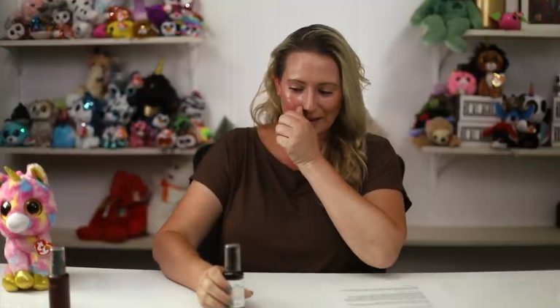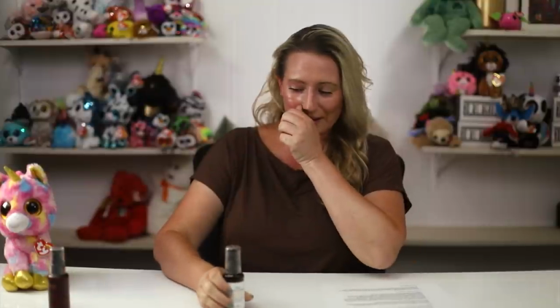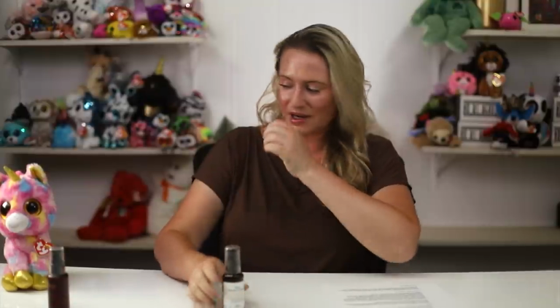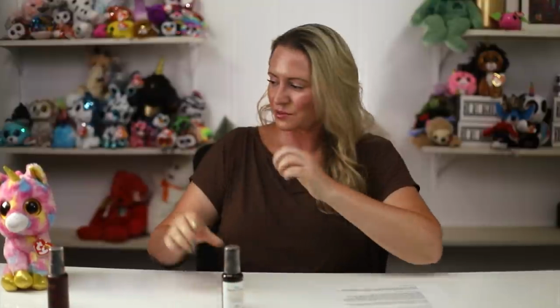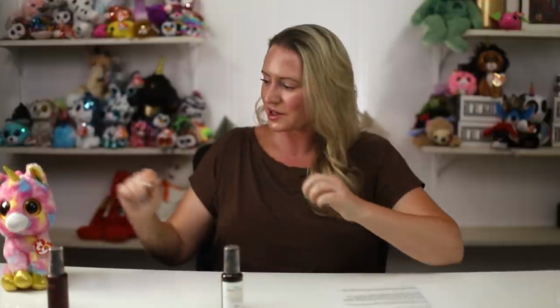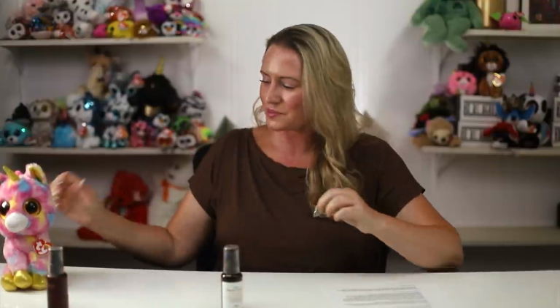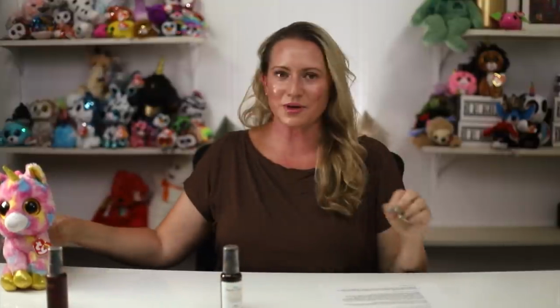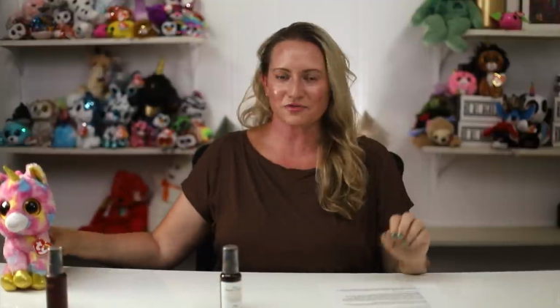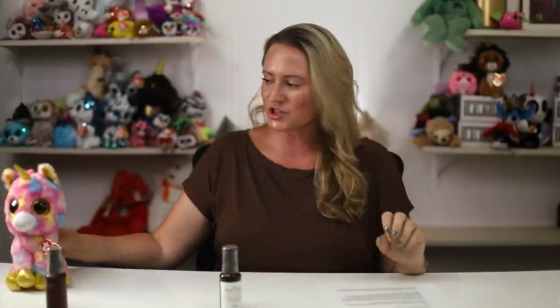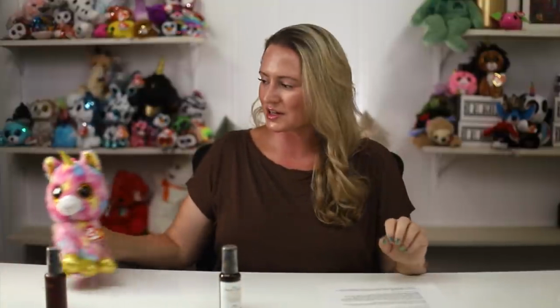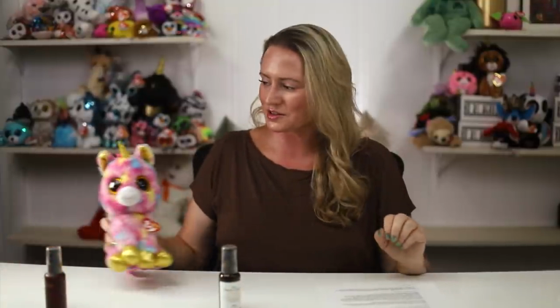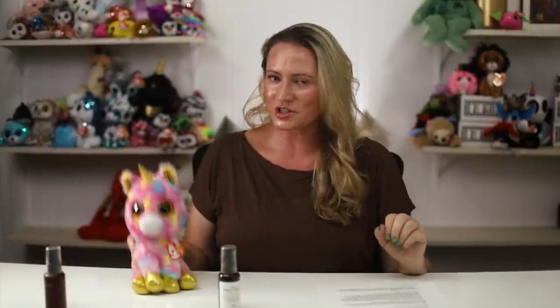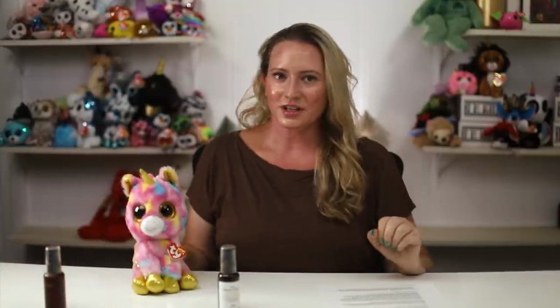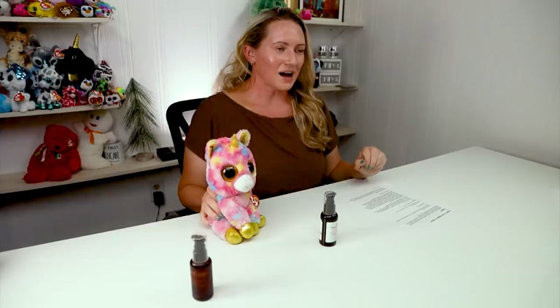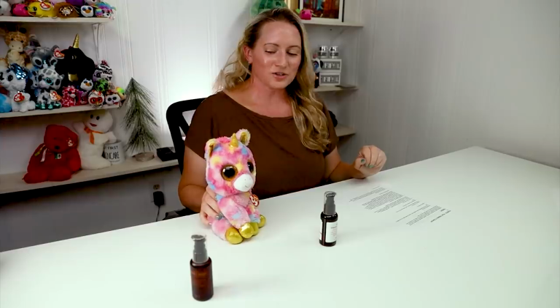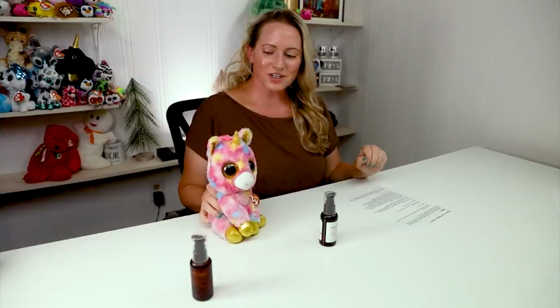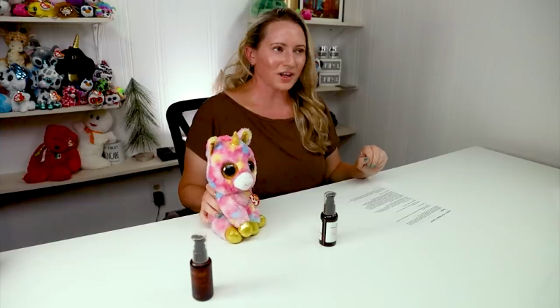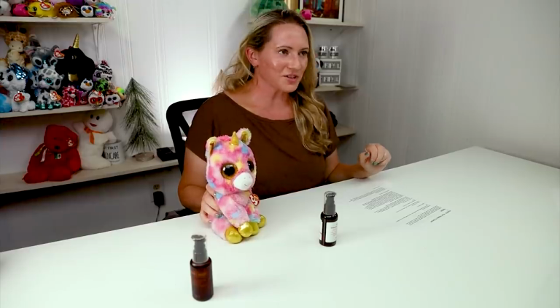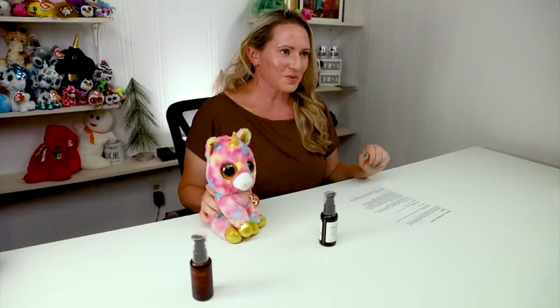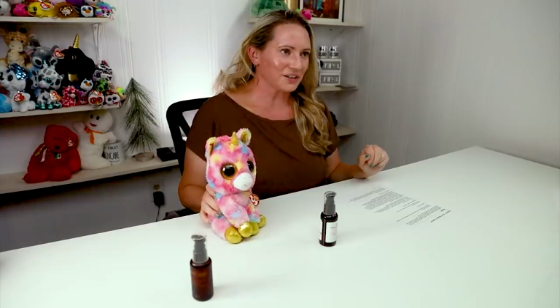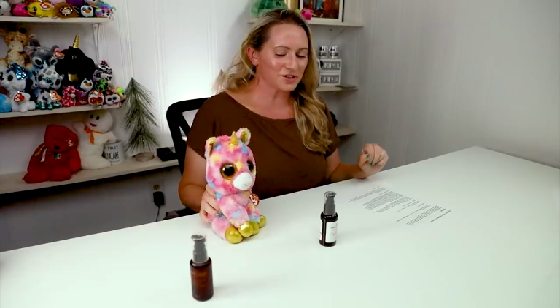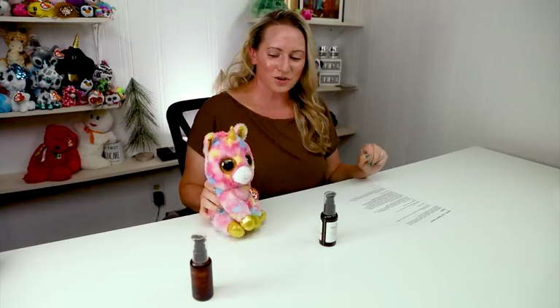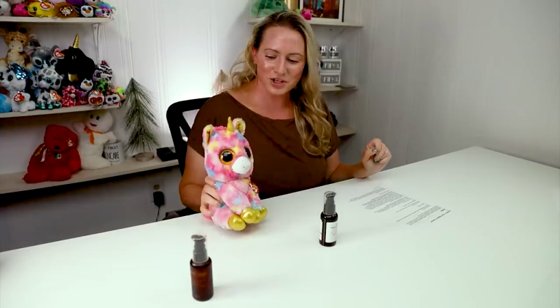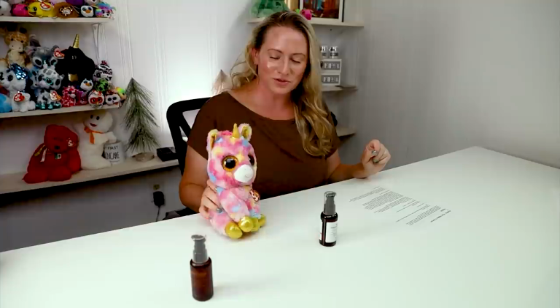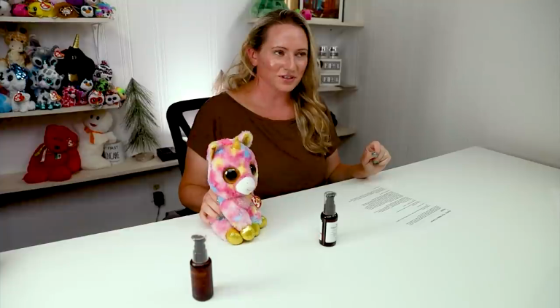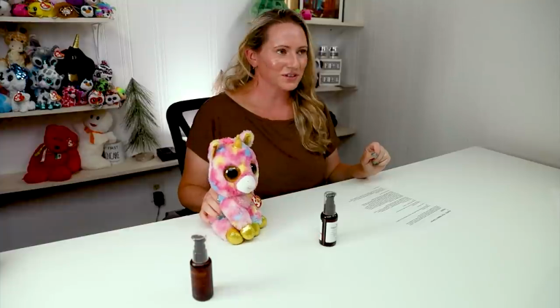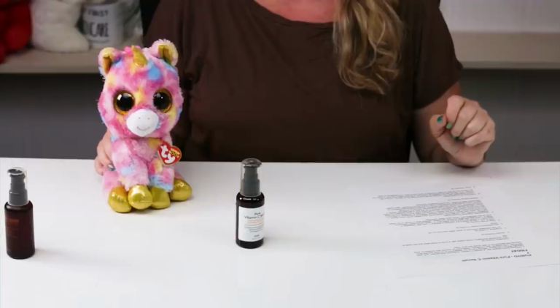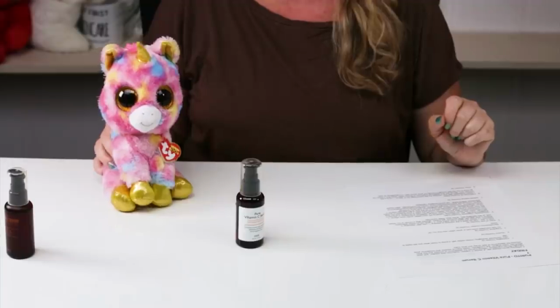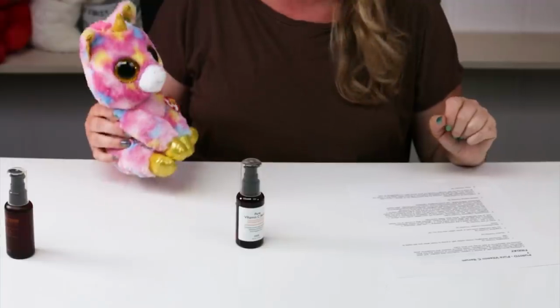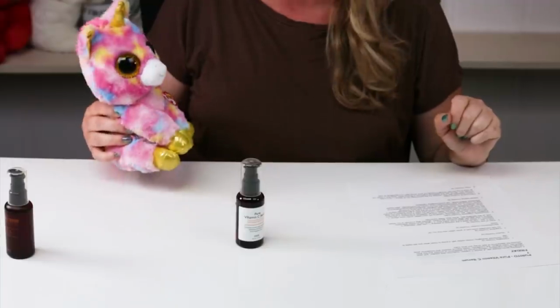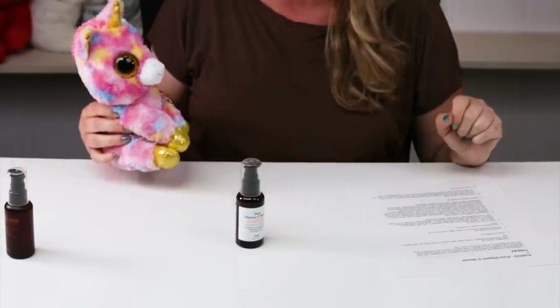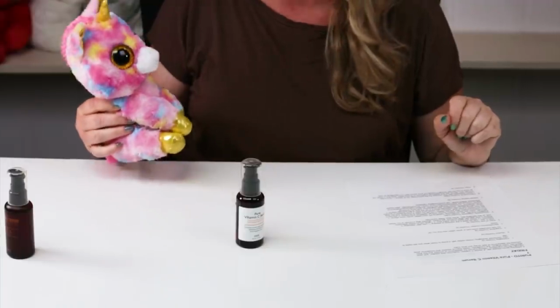I've got a beanie baby for Jonathan which I just freaking love — it's so cute. It's like a unicorn dog.